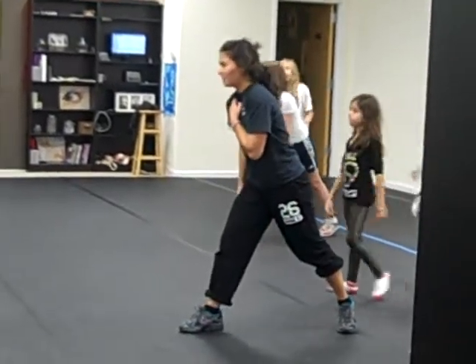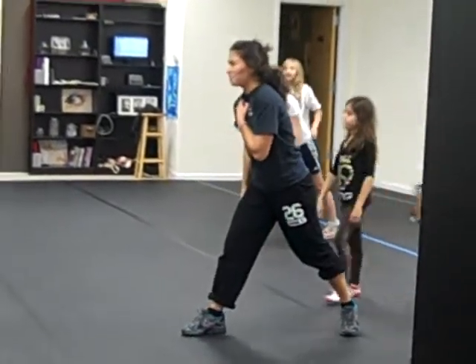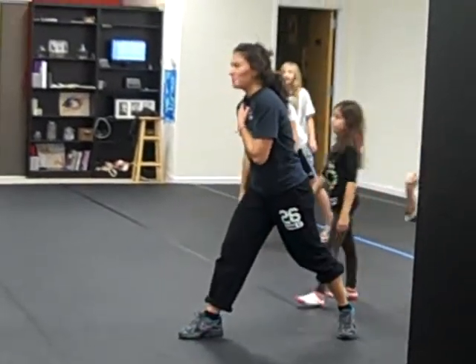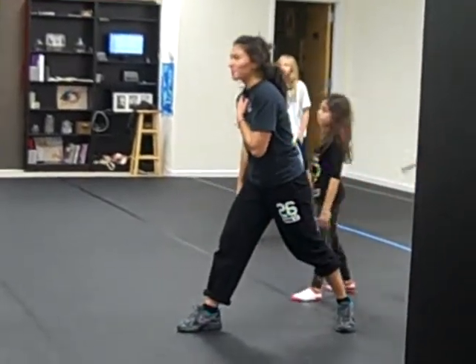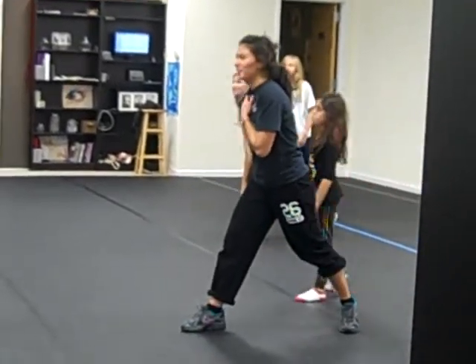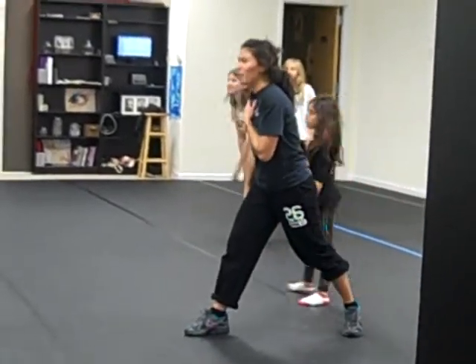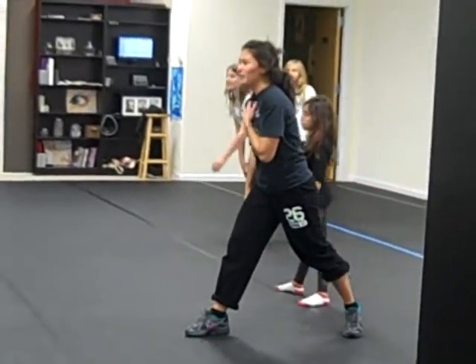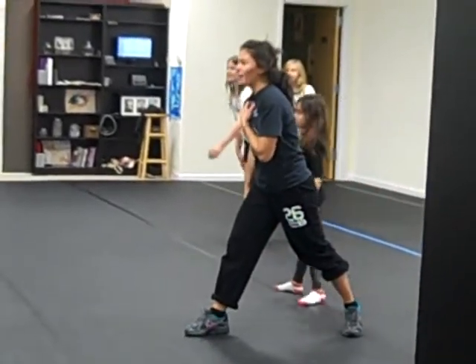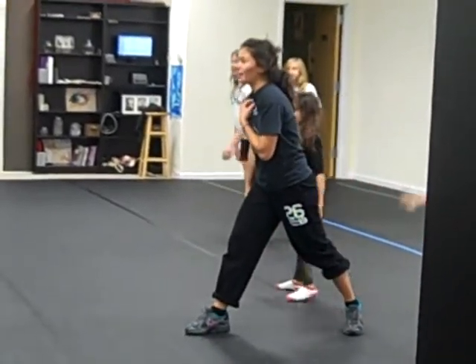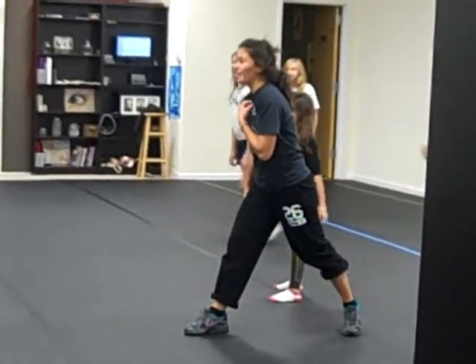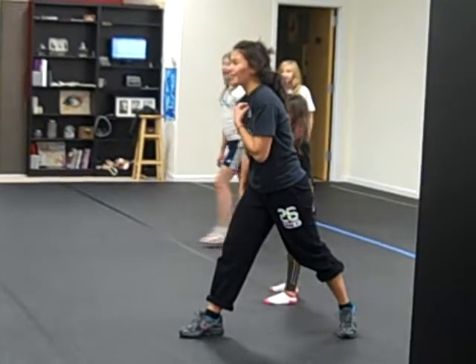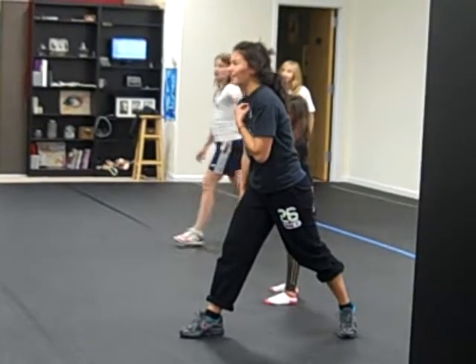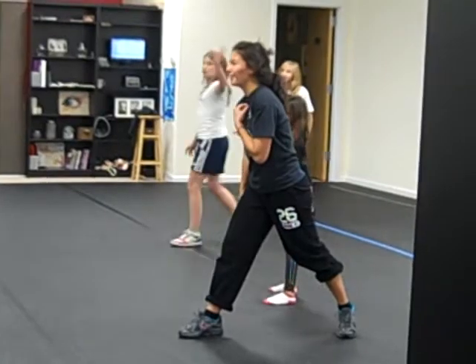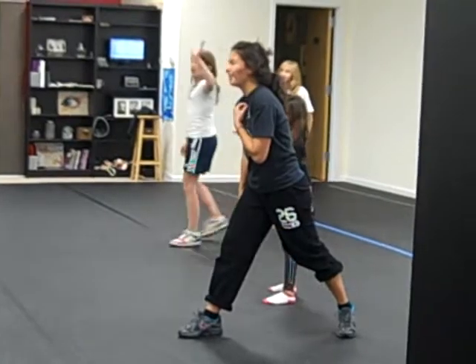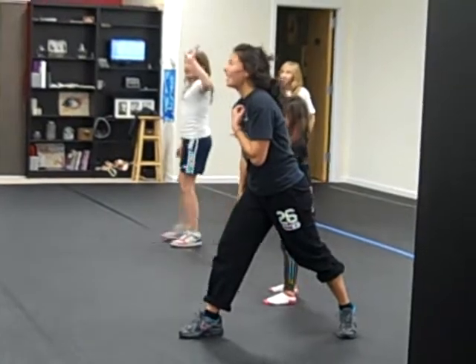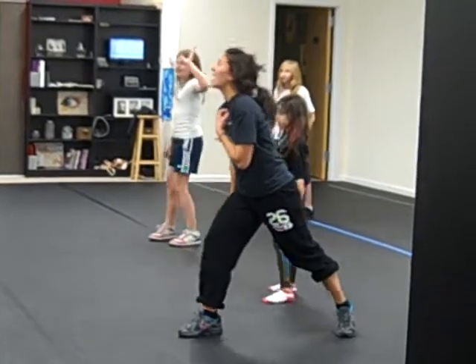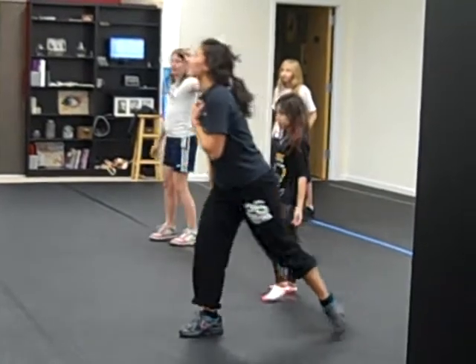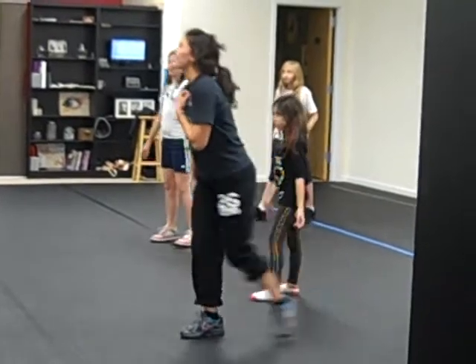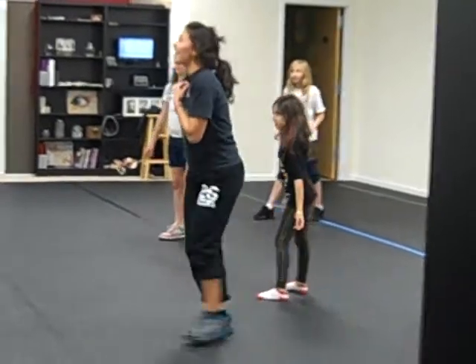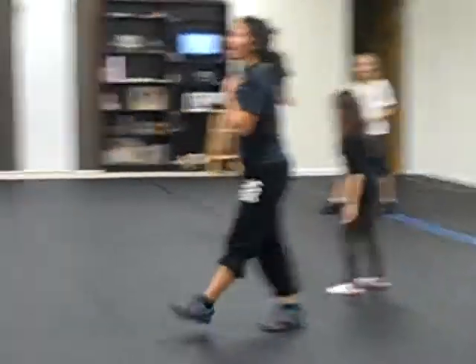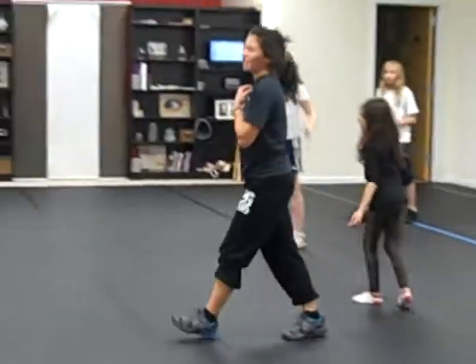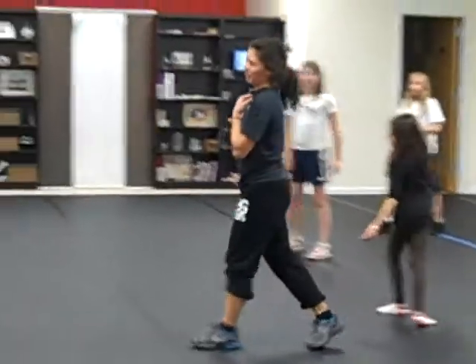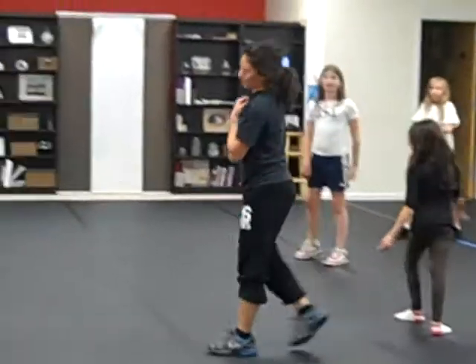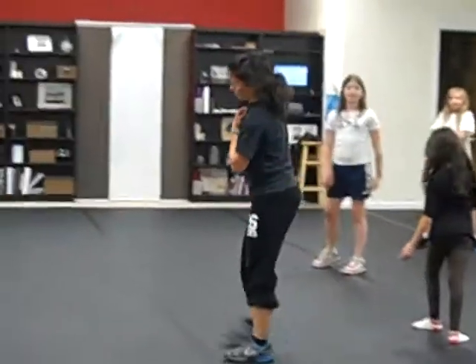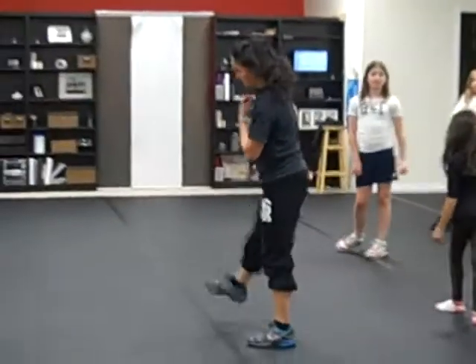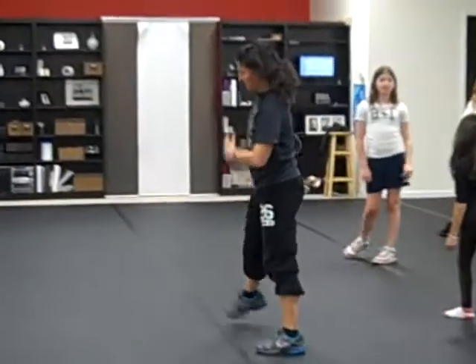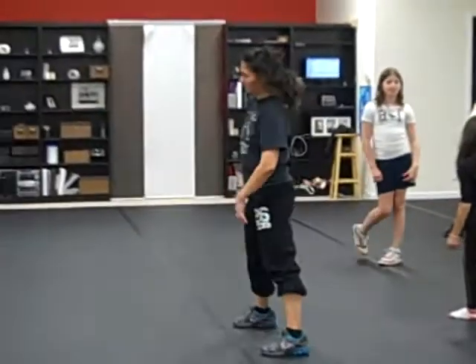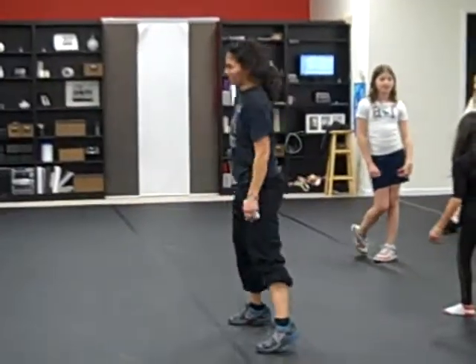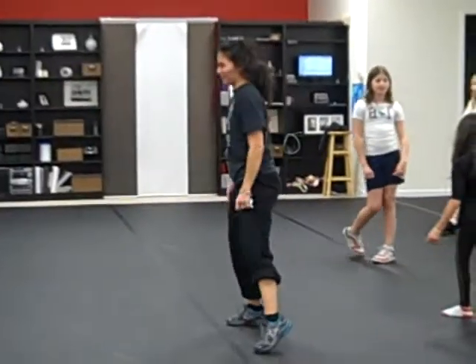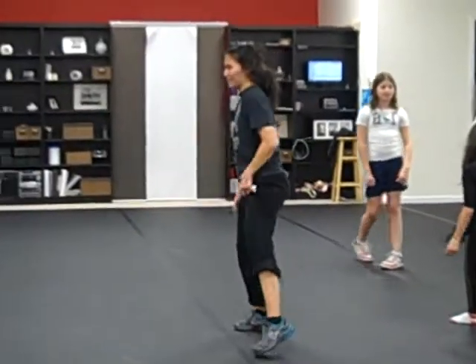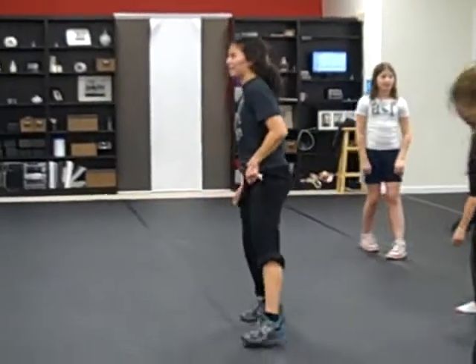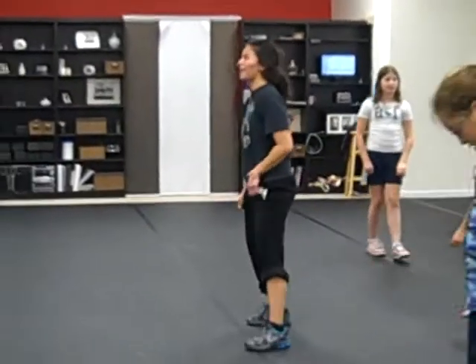Who remembers what it's called in ballet? A pas de durée. Thank you. A pas de durée. Okay.